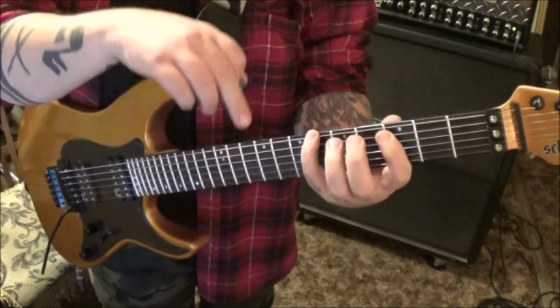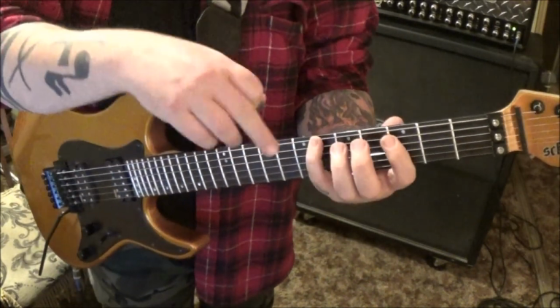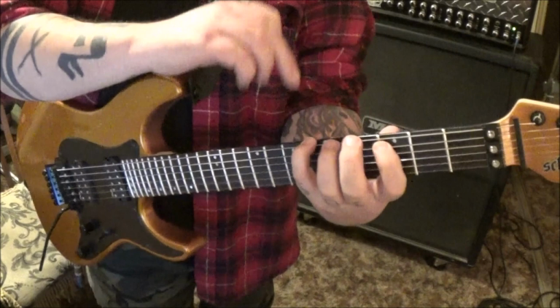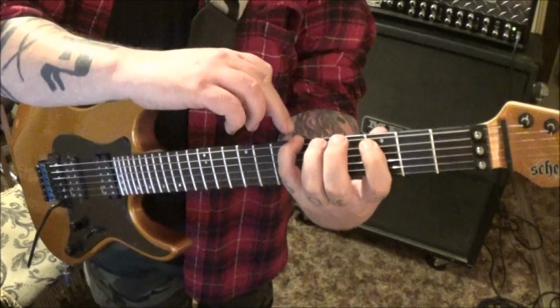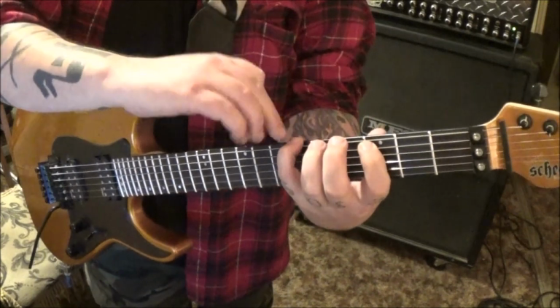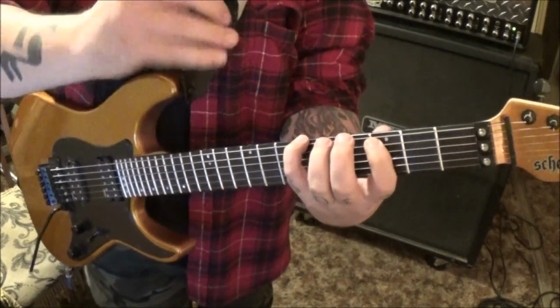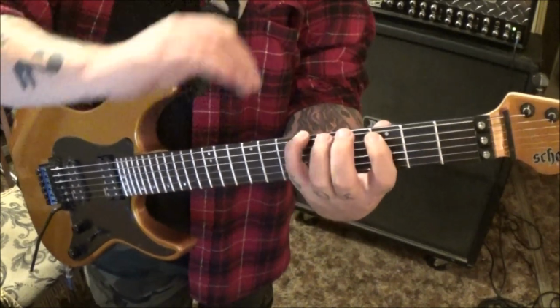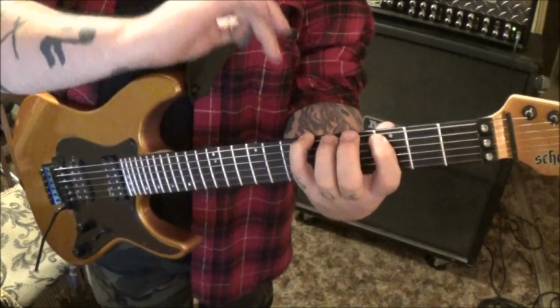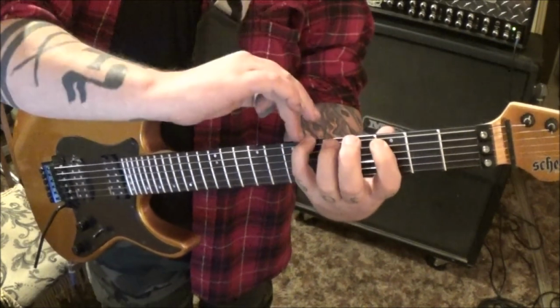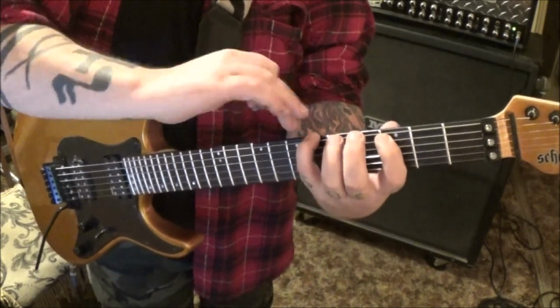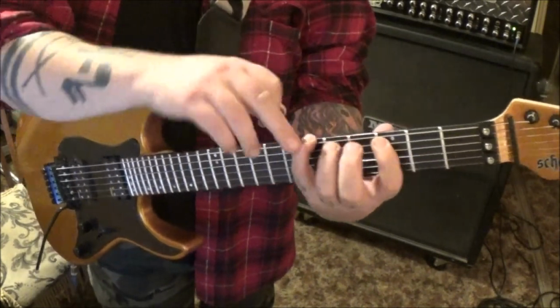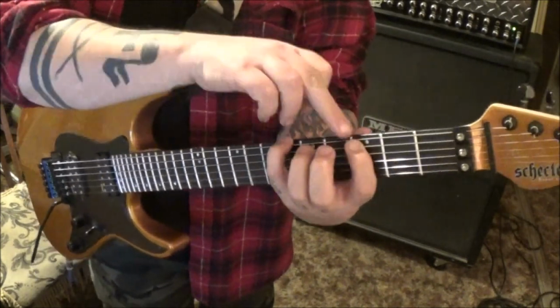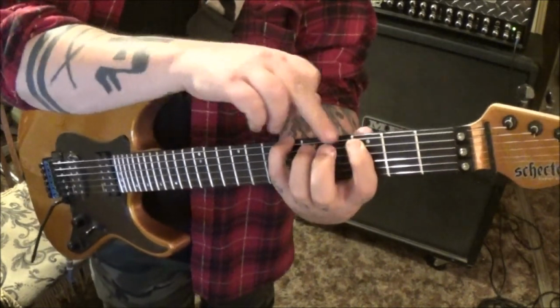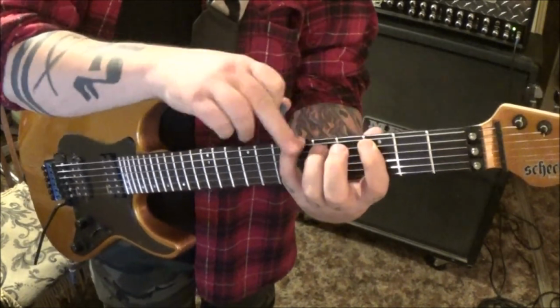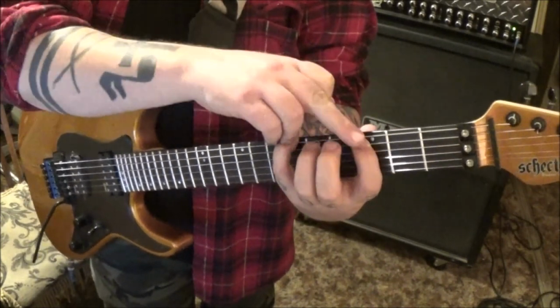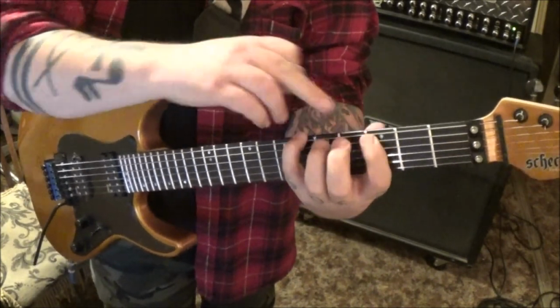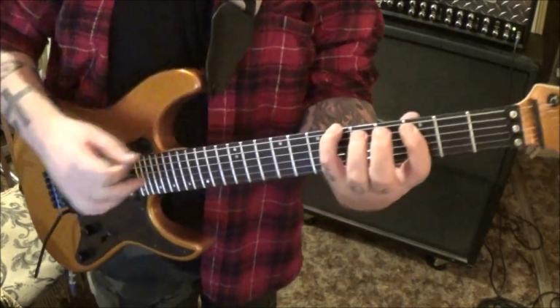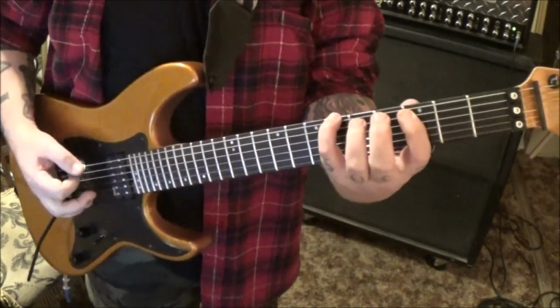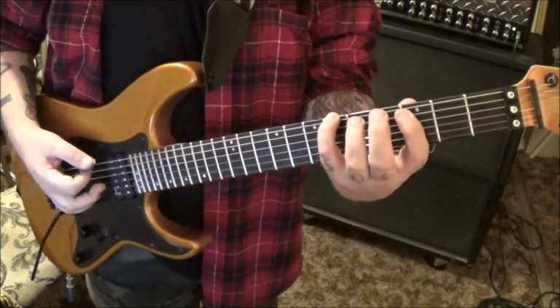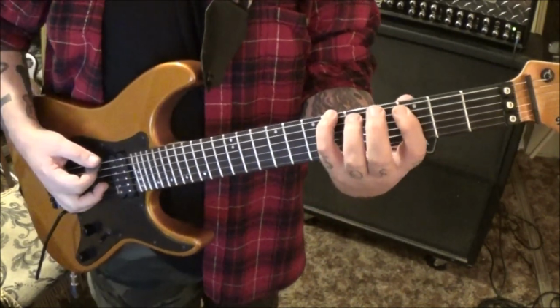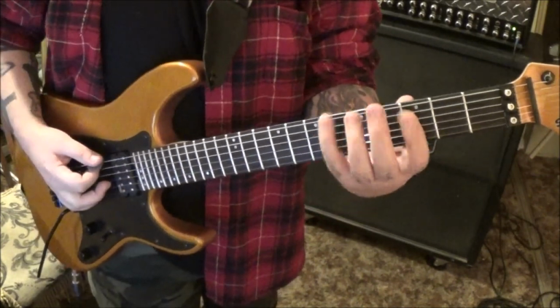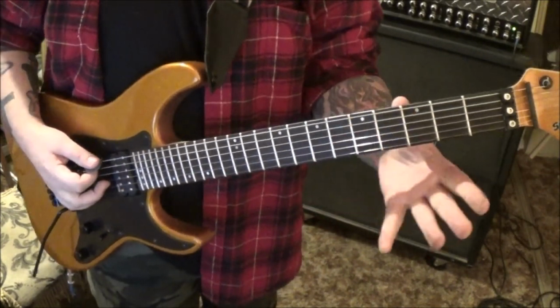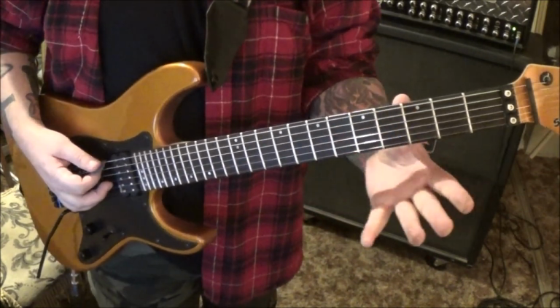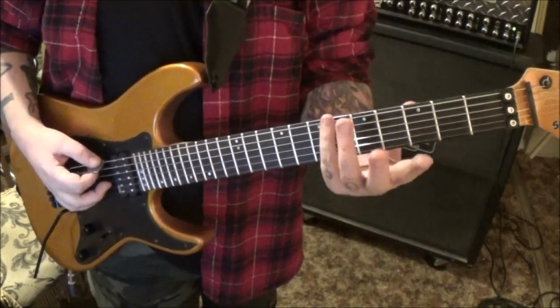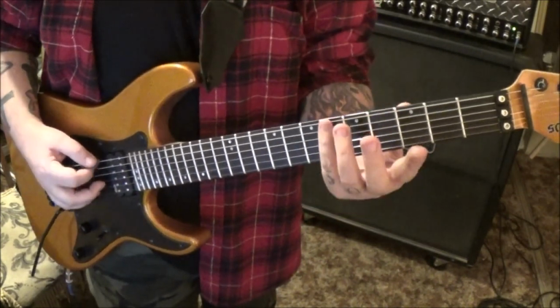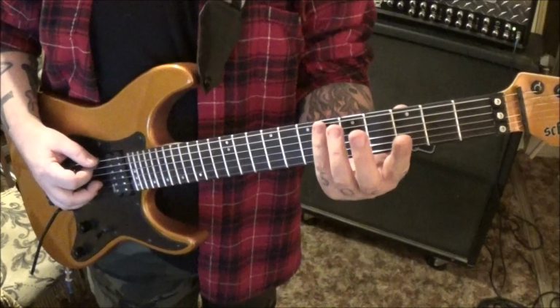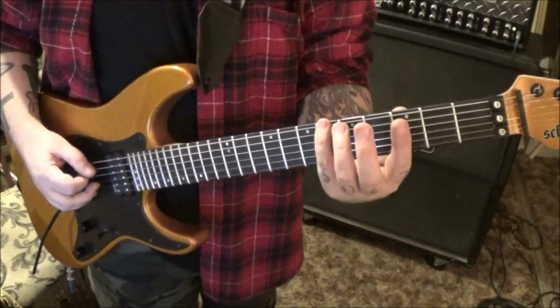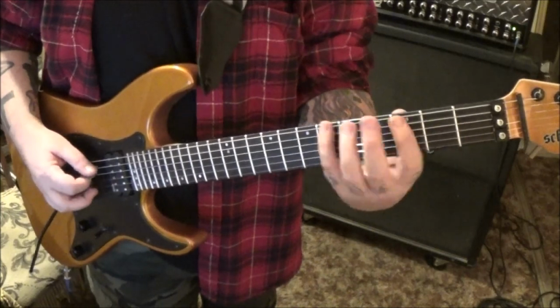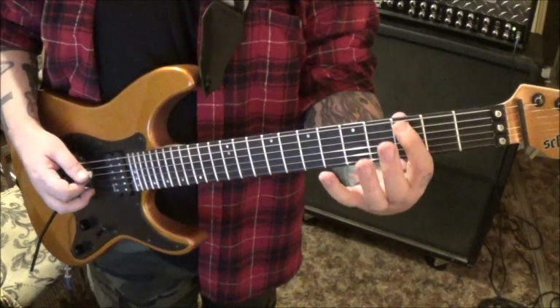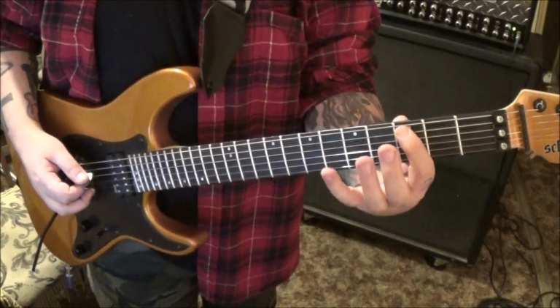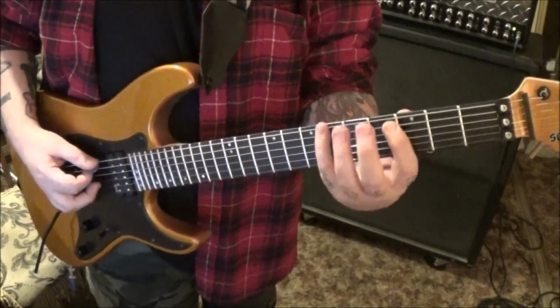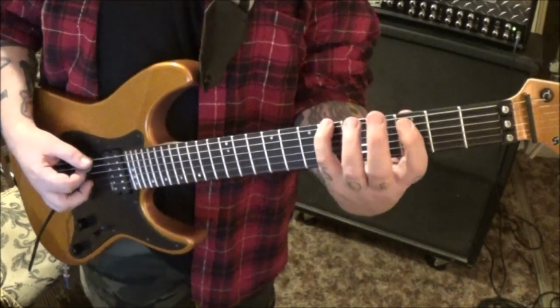Now, keep that pinky curved at a downward angle, because we need to hear both those strings at once. It's a hold, so you don't want to just go quickly — it's a sustained hold.